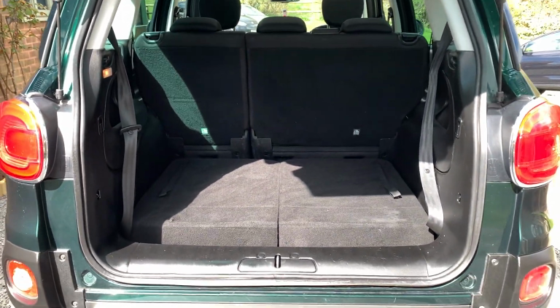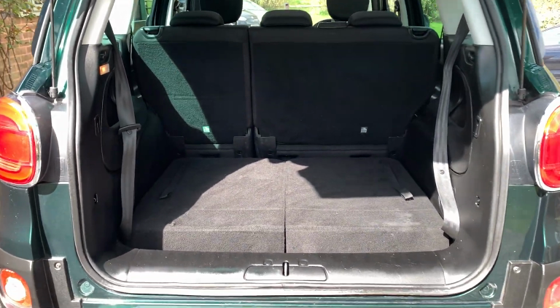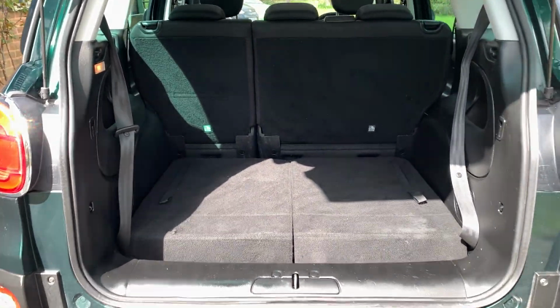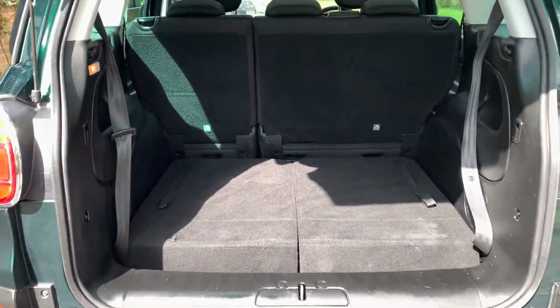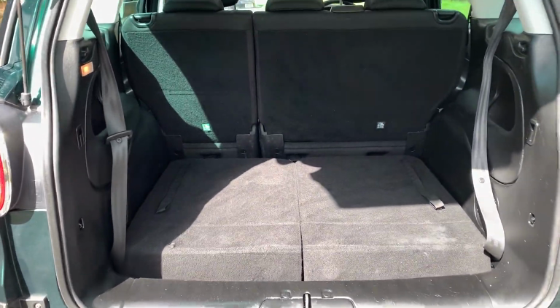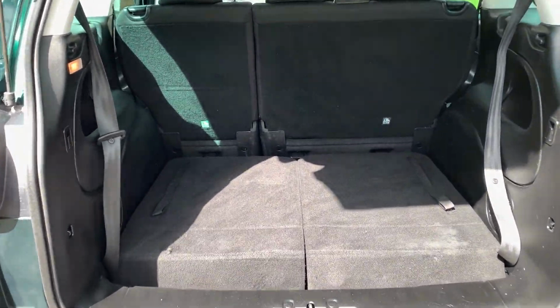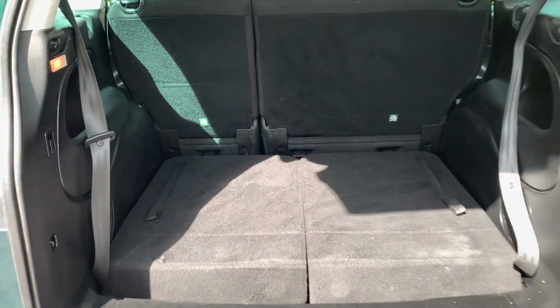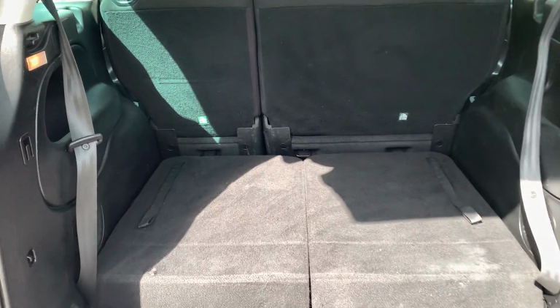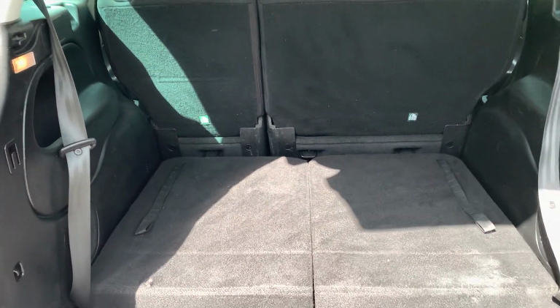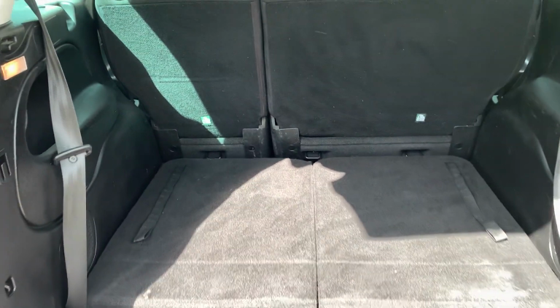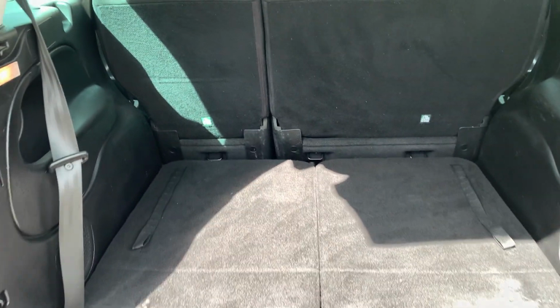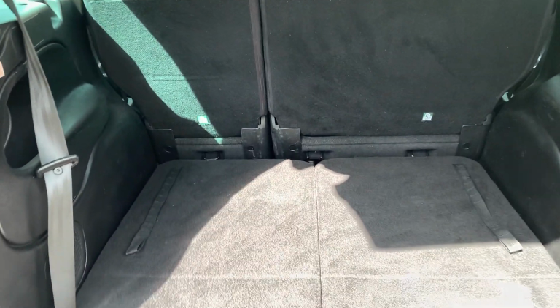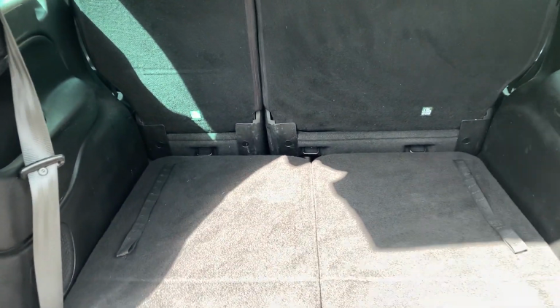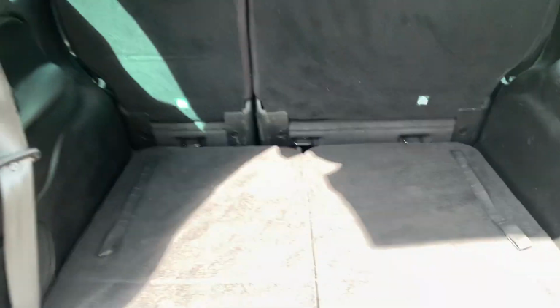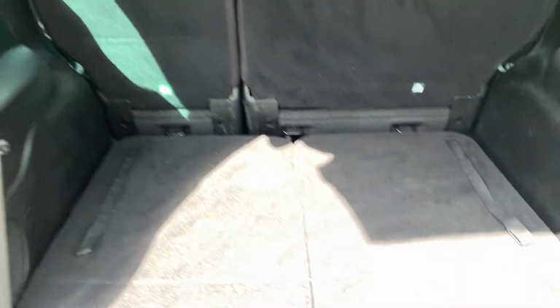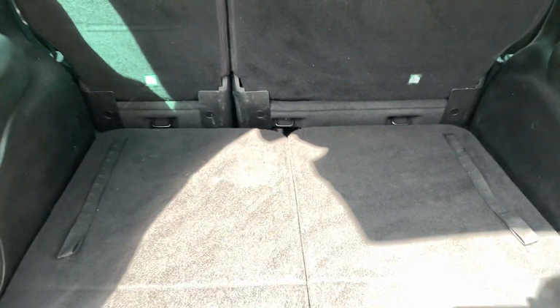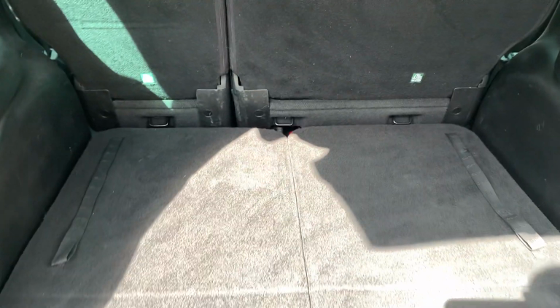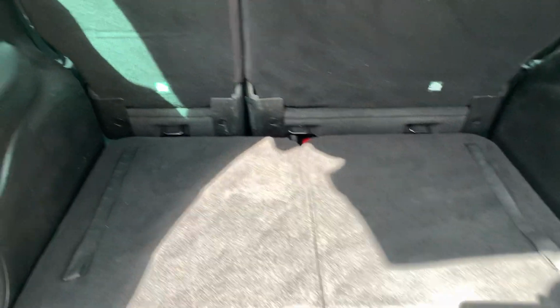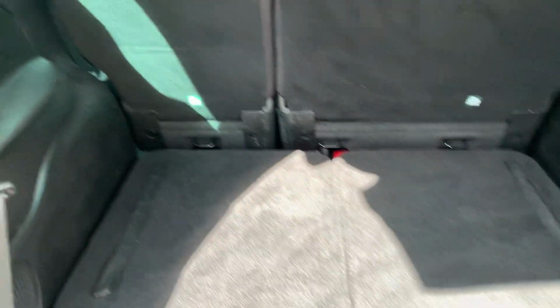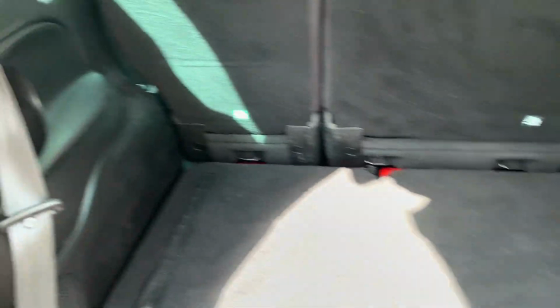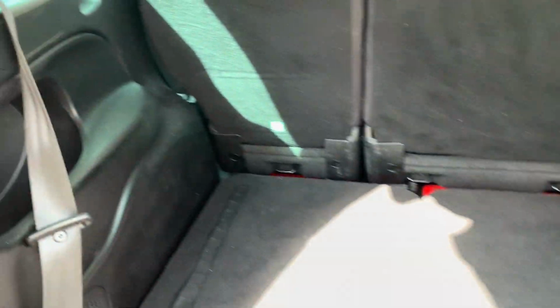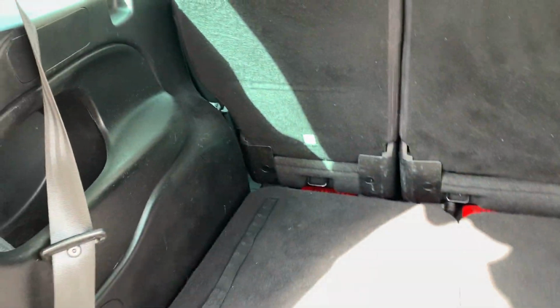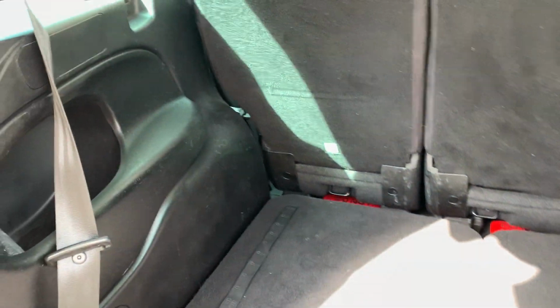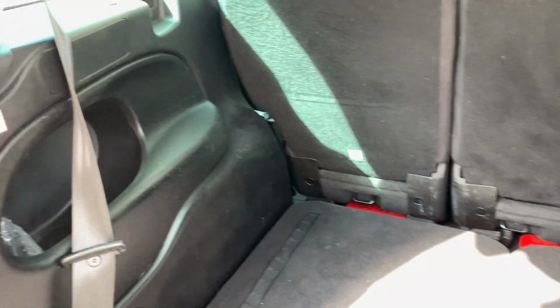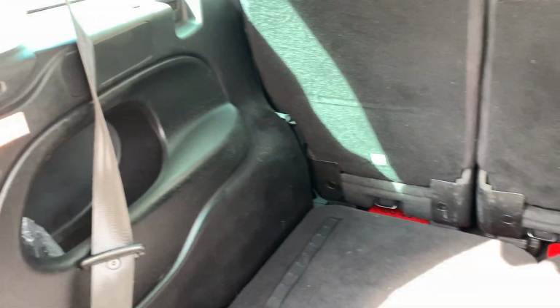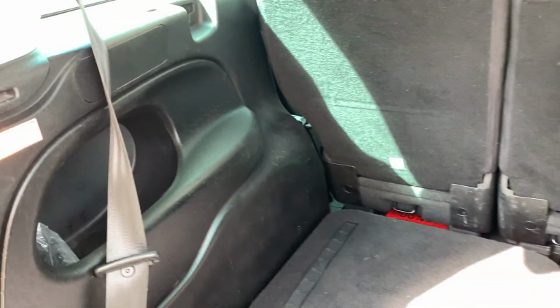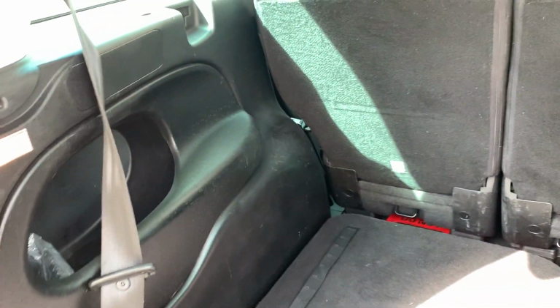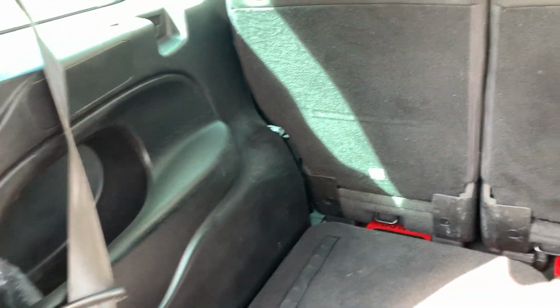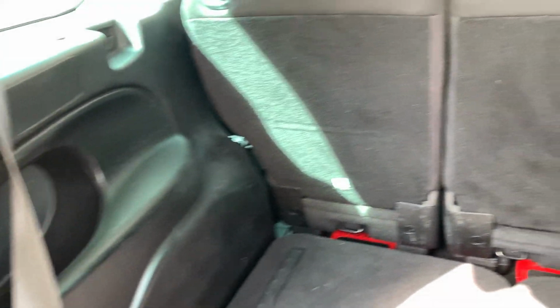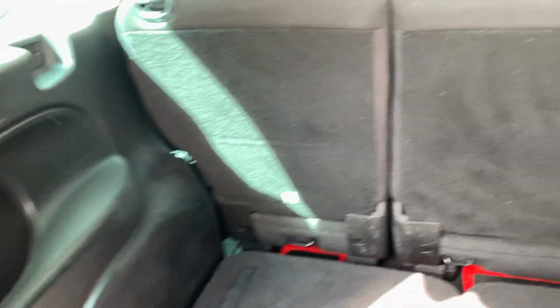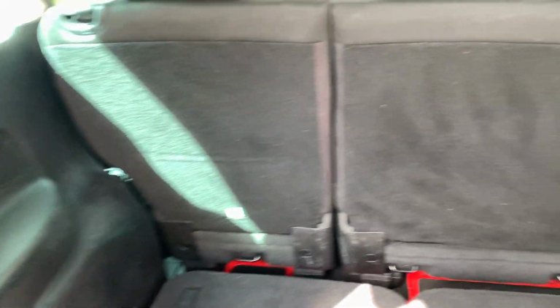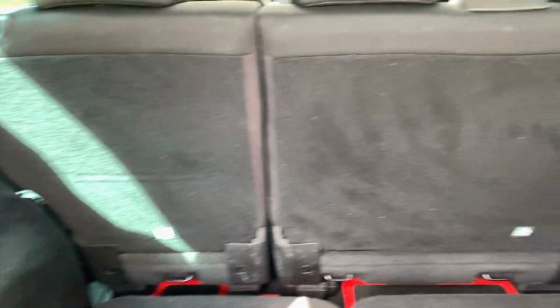The folded seats in the back and plastics are all in good shape.